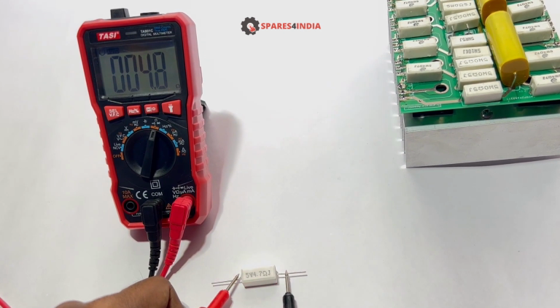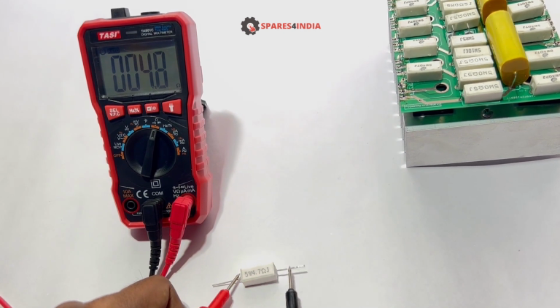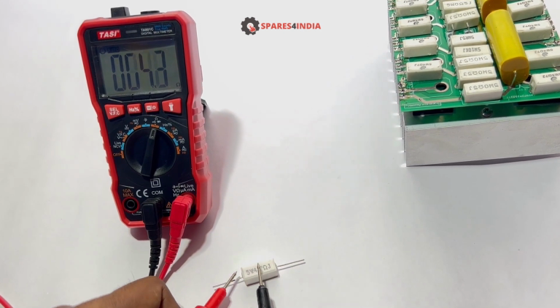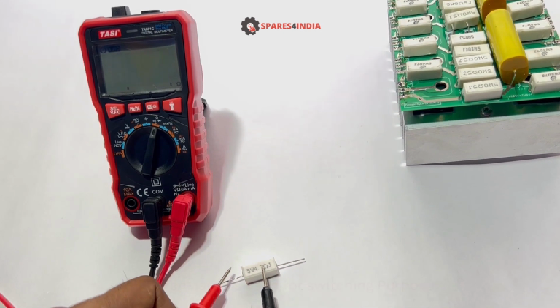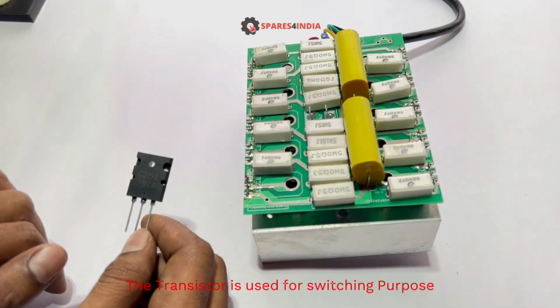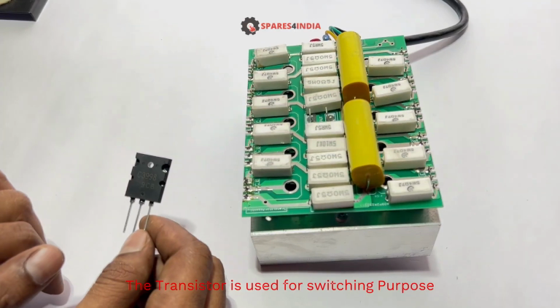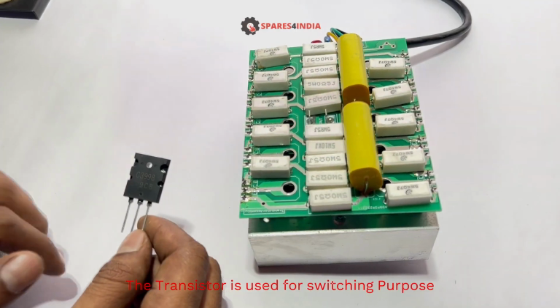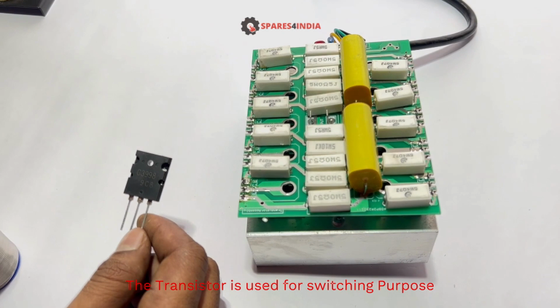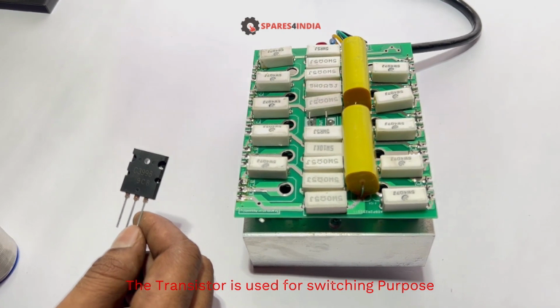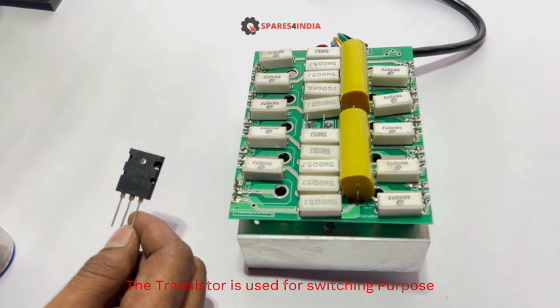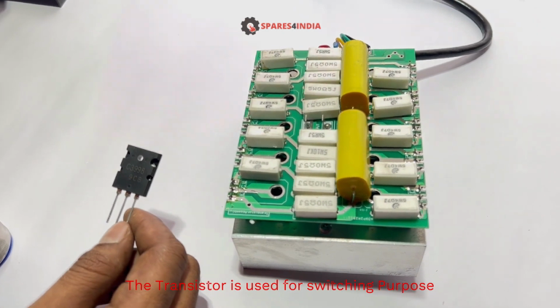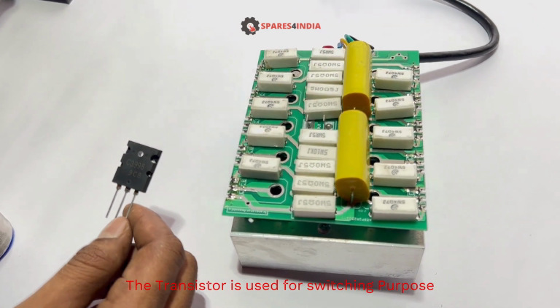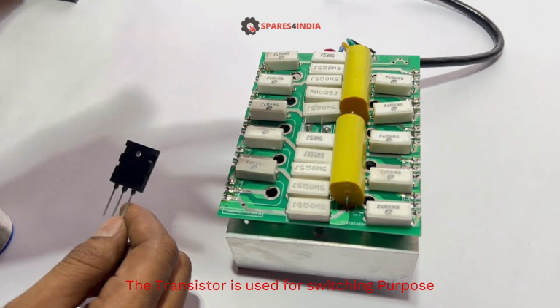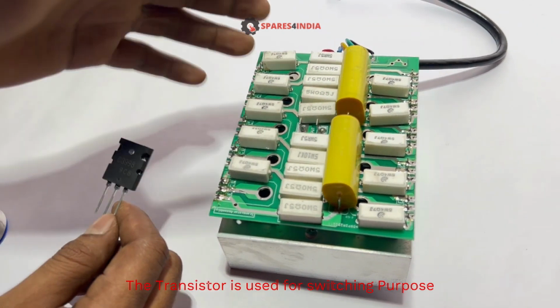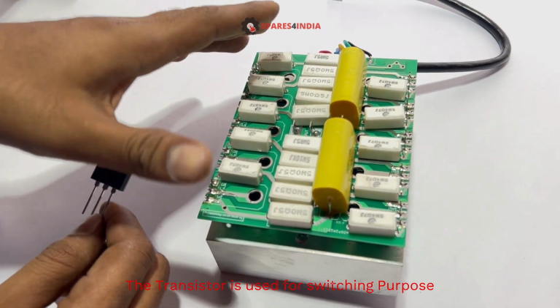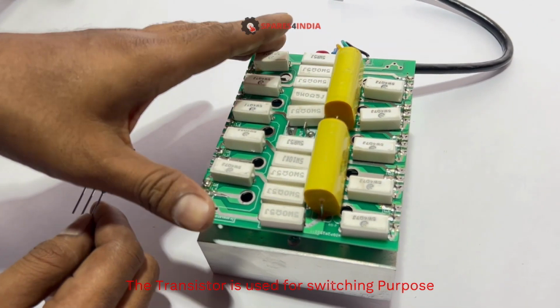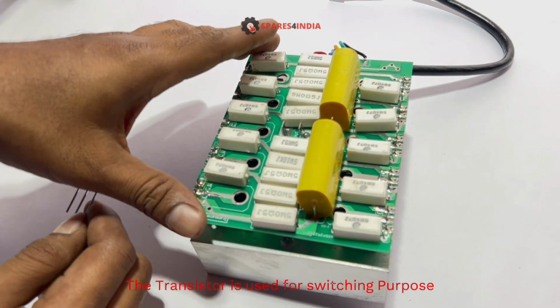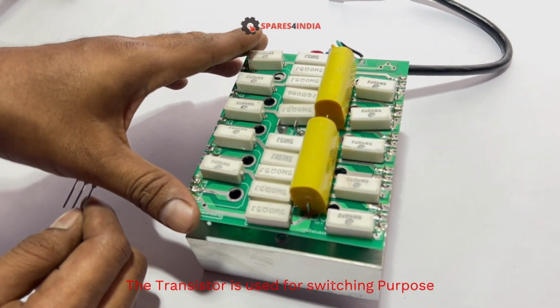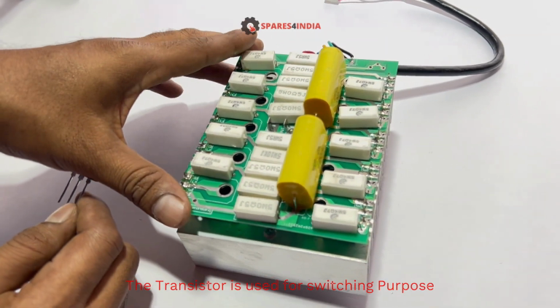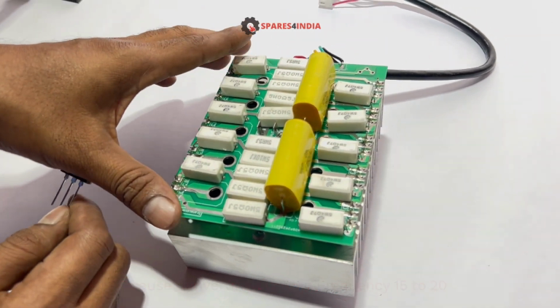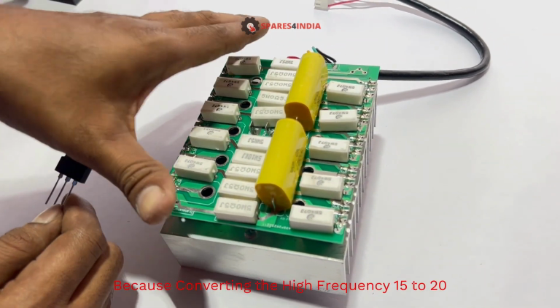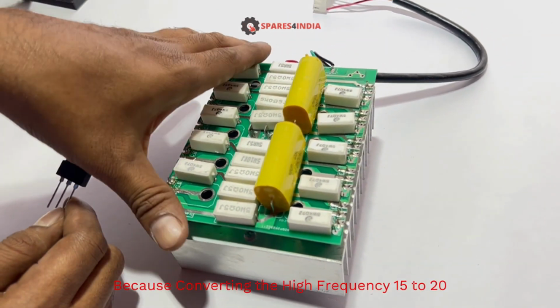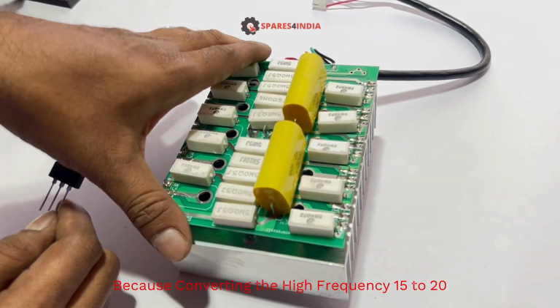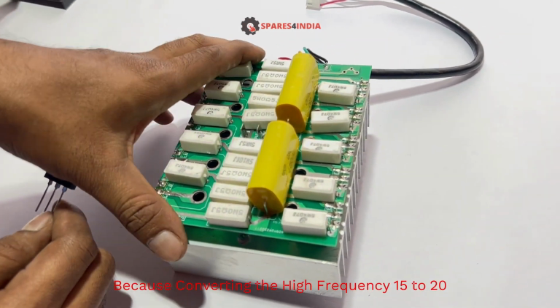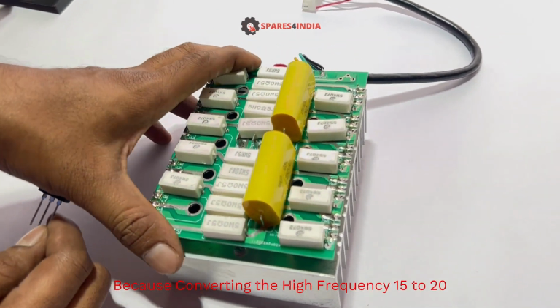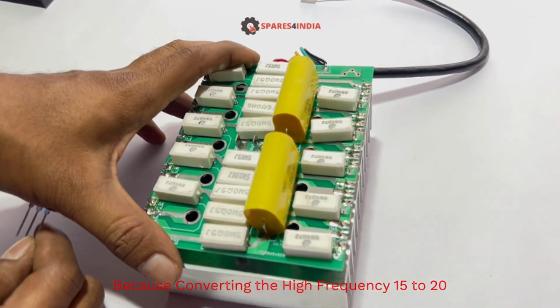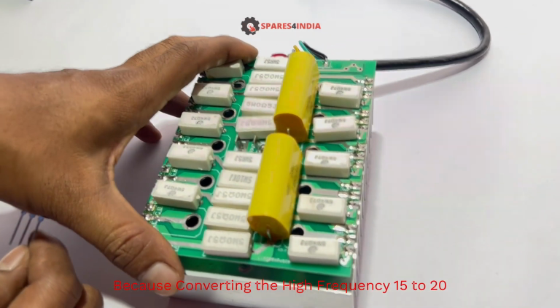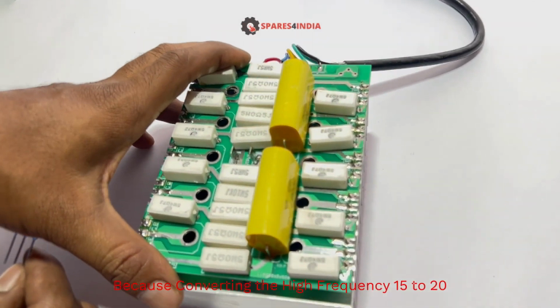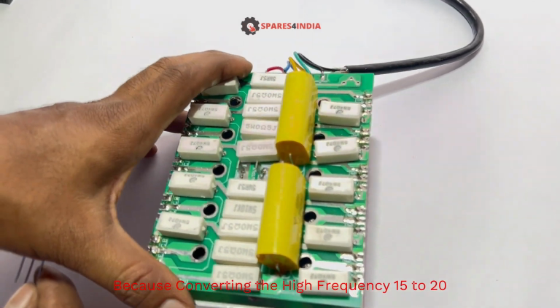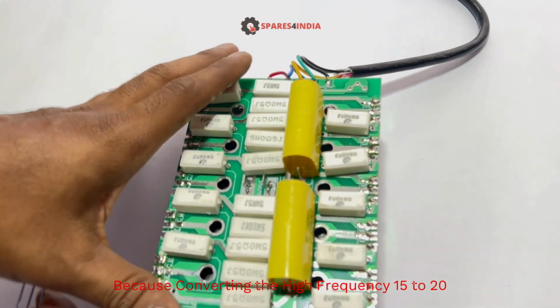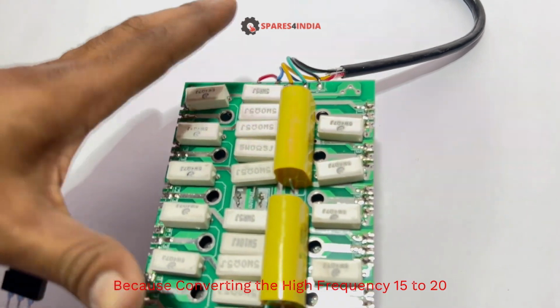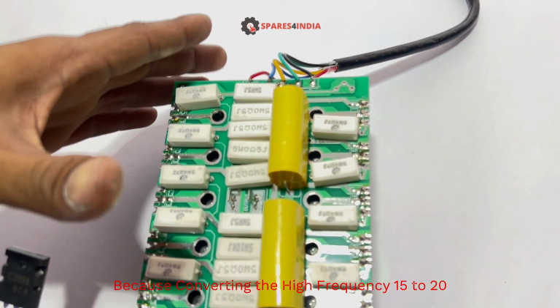The transistor is used for flow switching purposes, for converting high frequency from 15 to 20kHz.